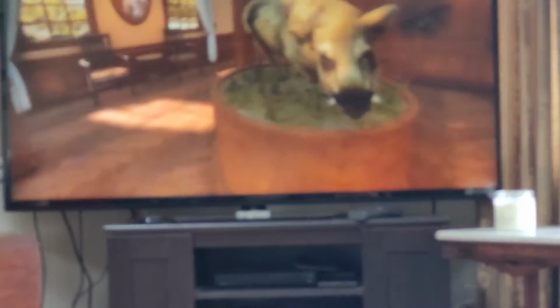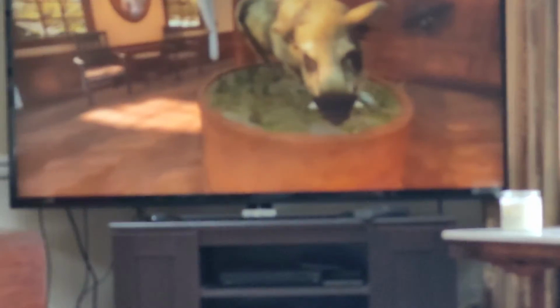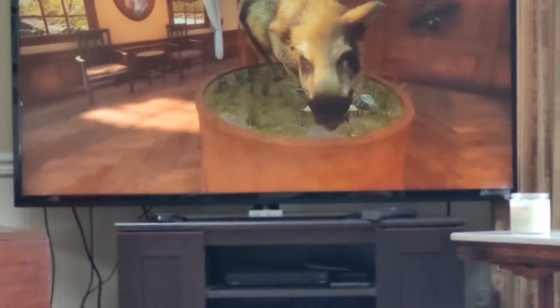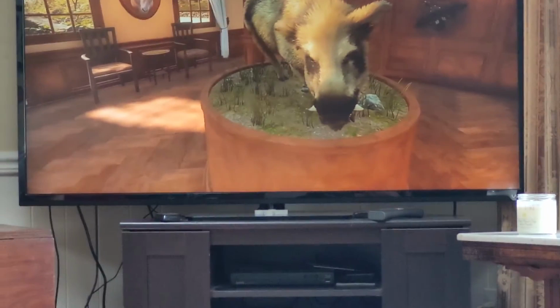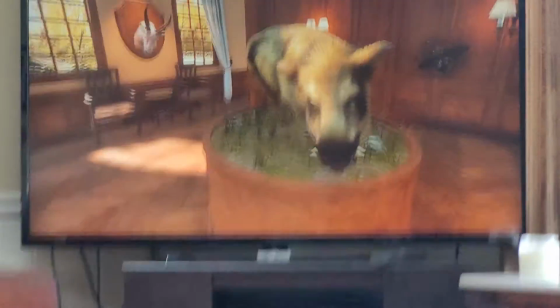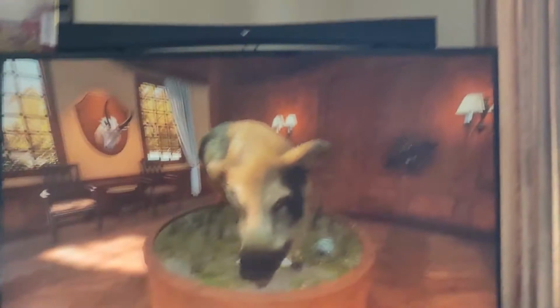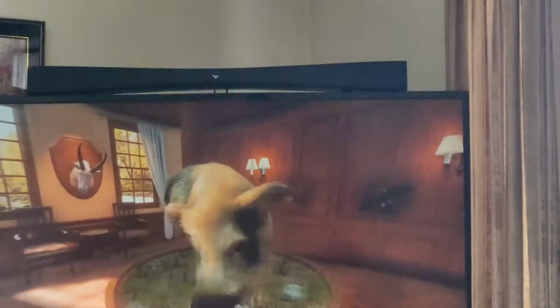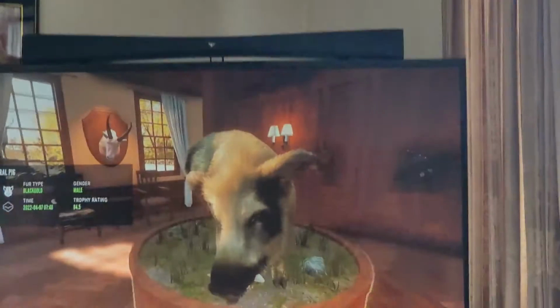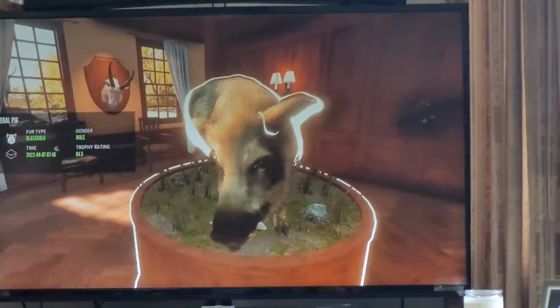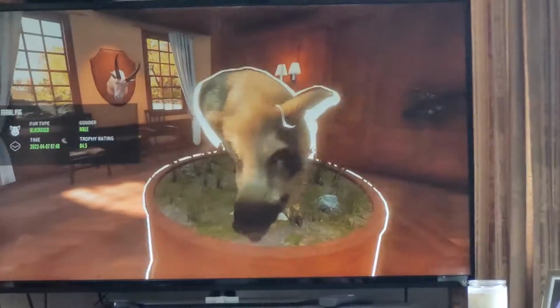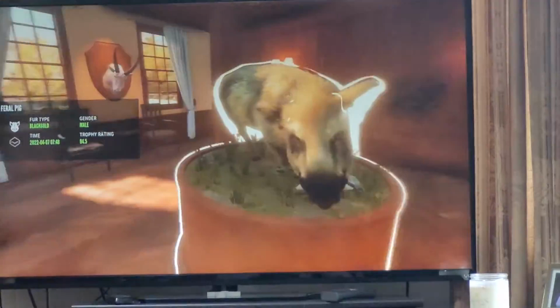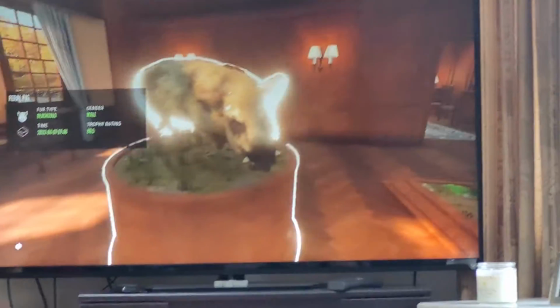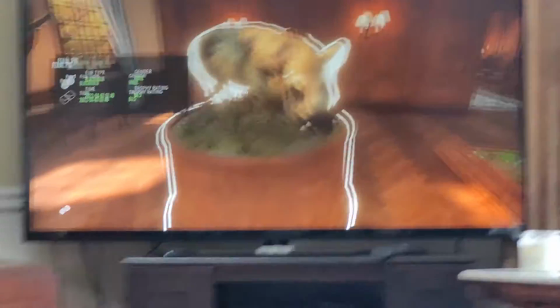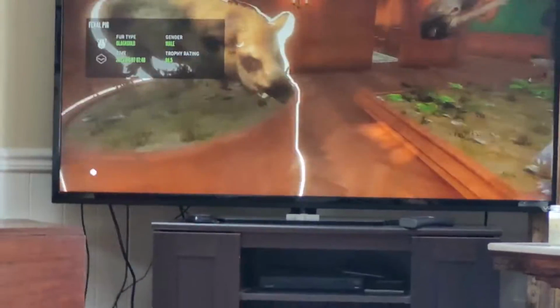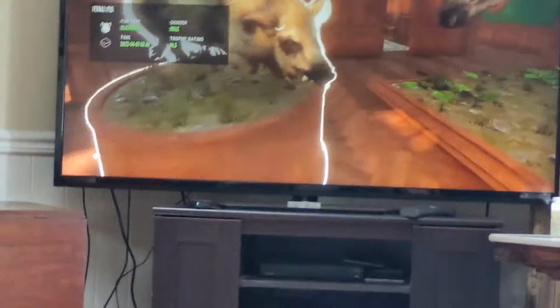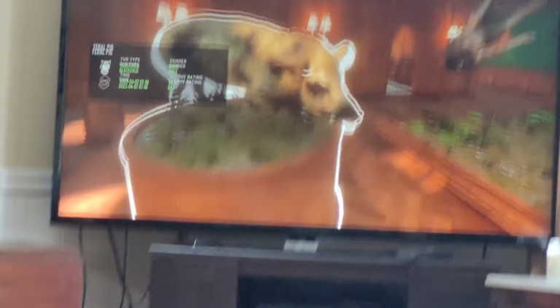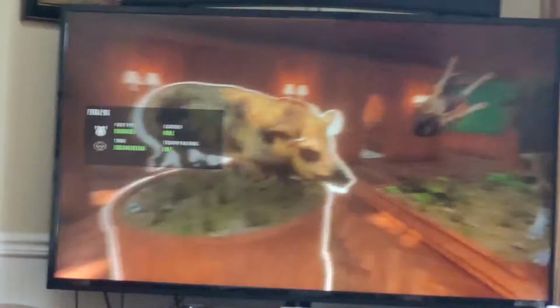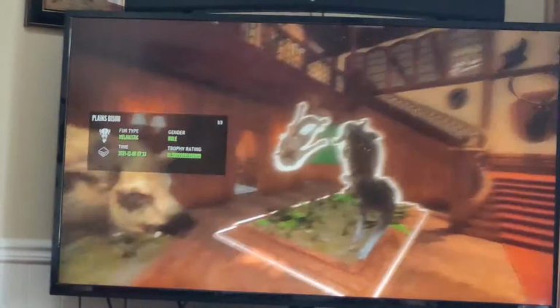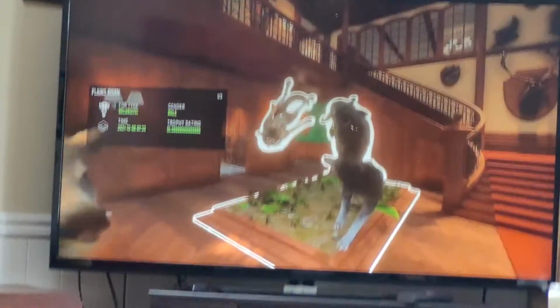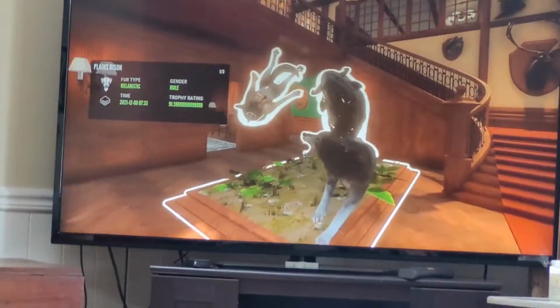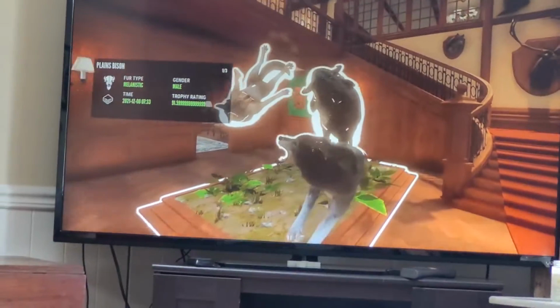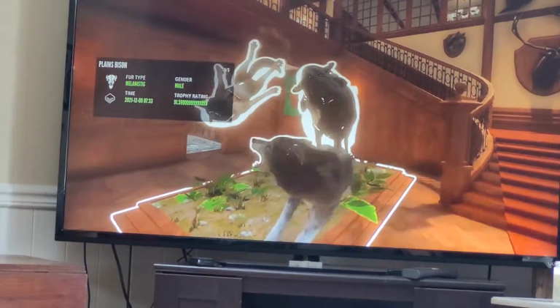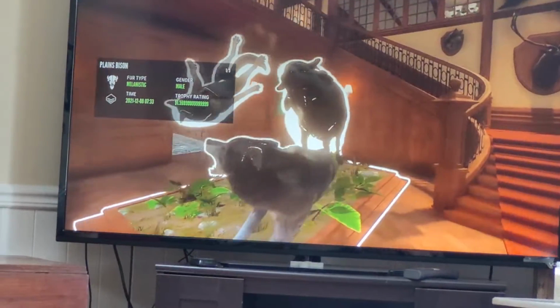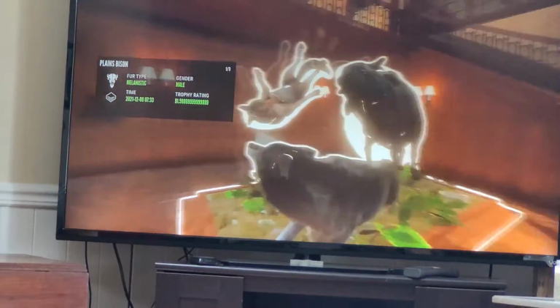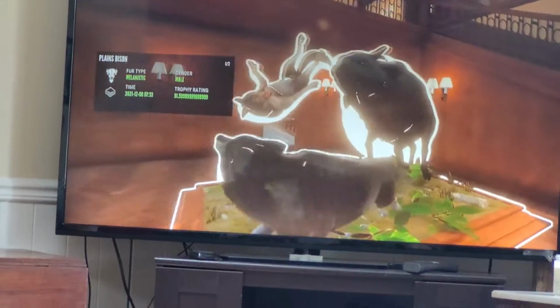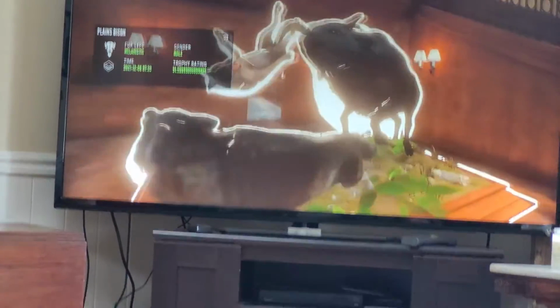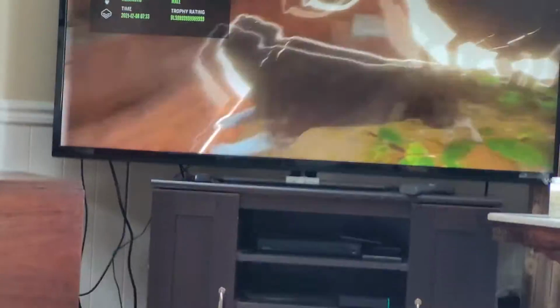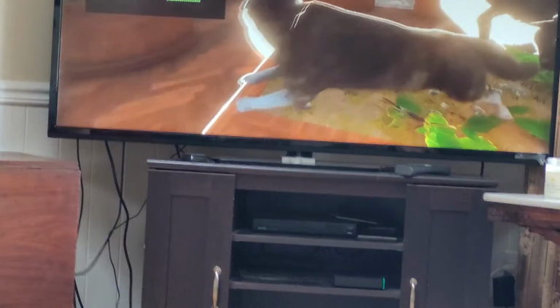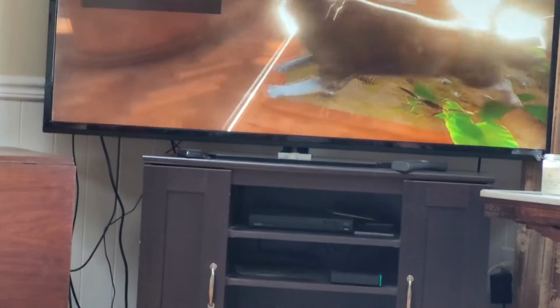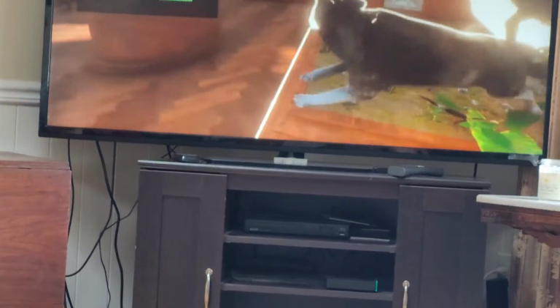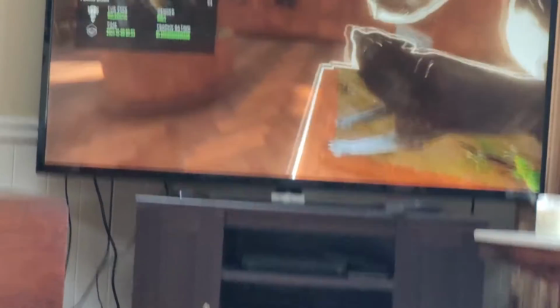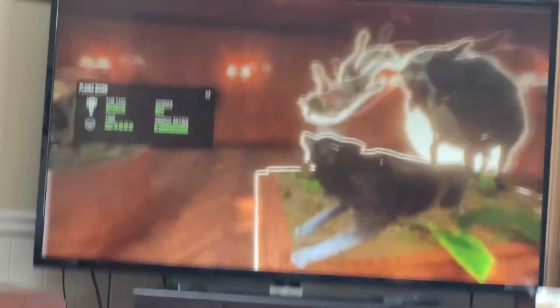Got a black gold hog right here. Definitely rare. You can see right there it says black gold. Melanistic bison.